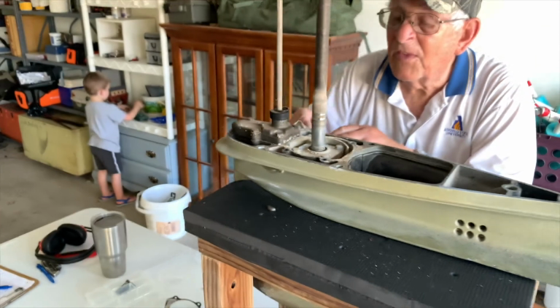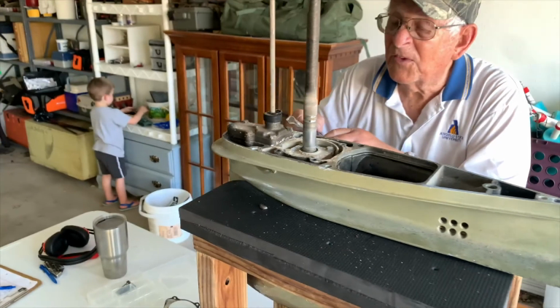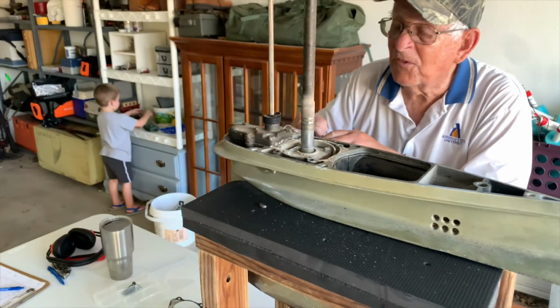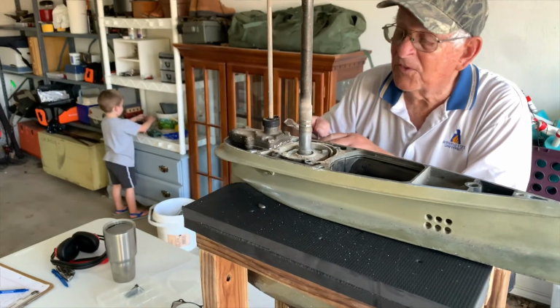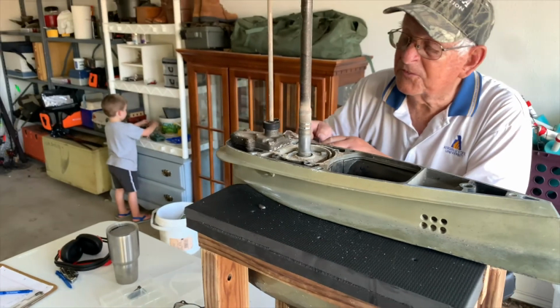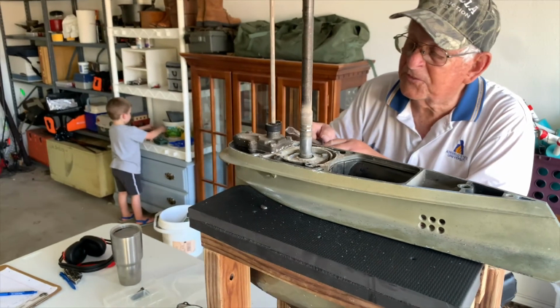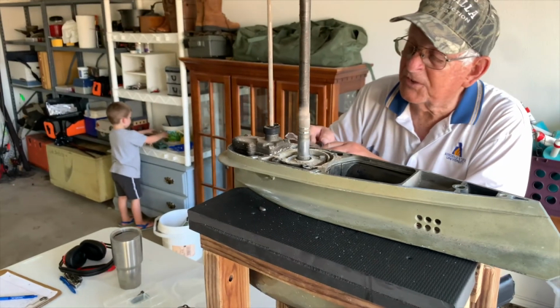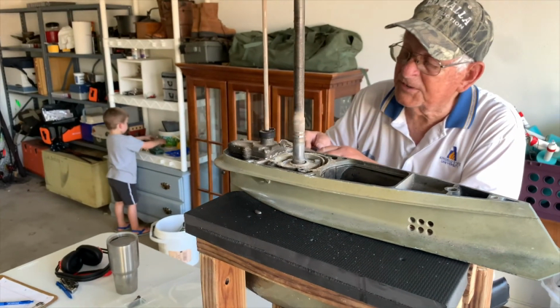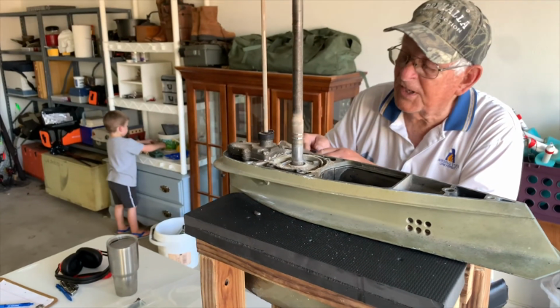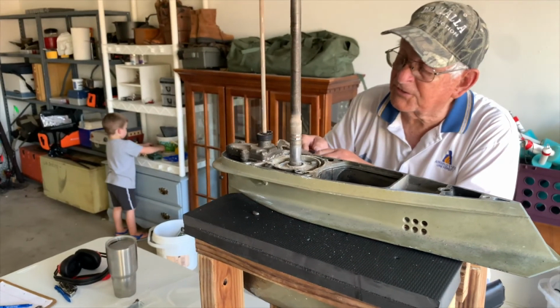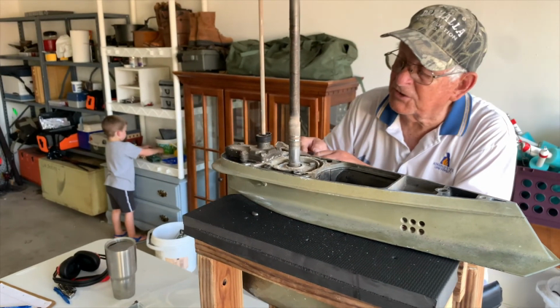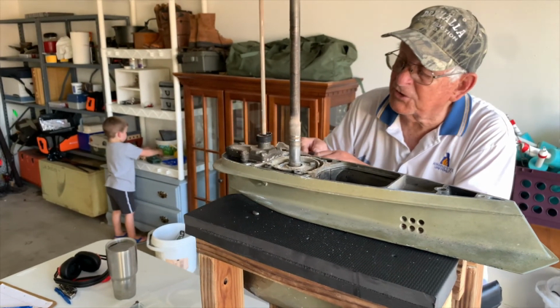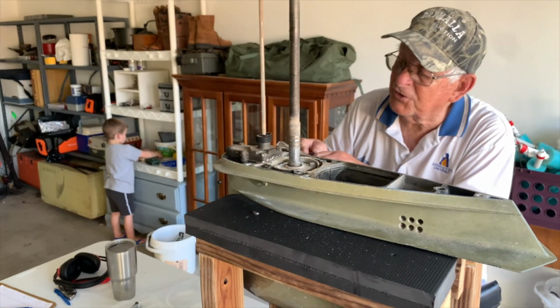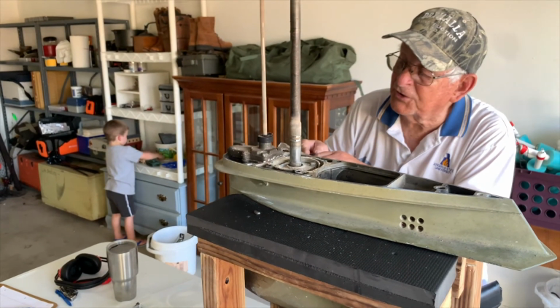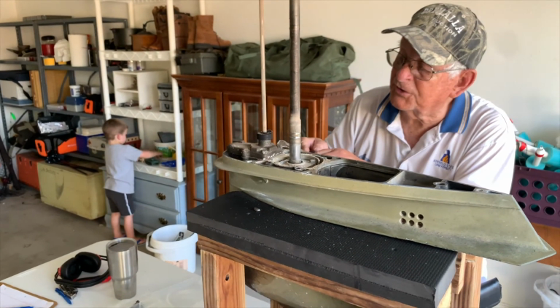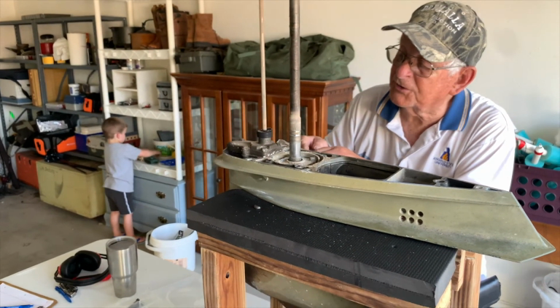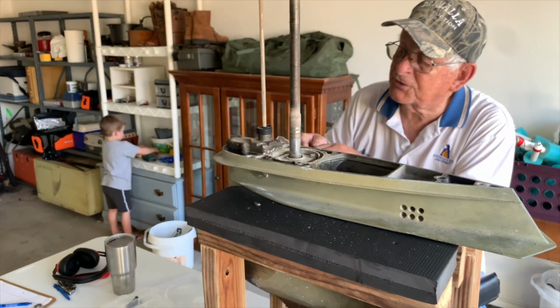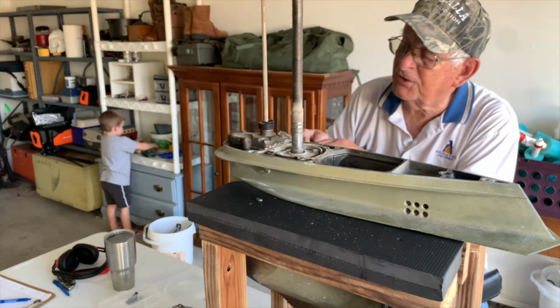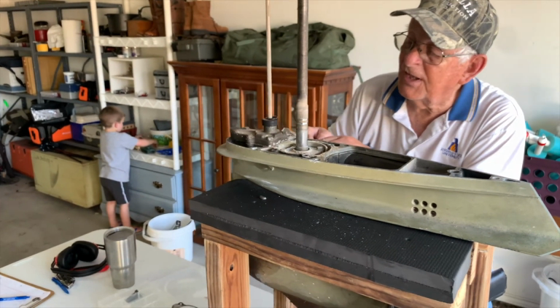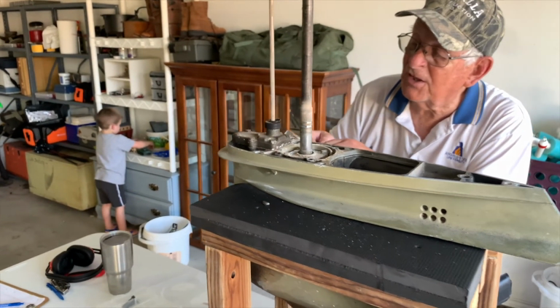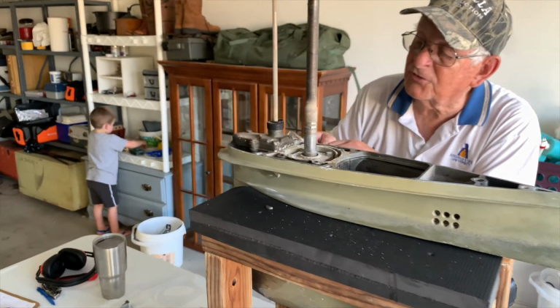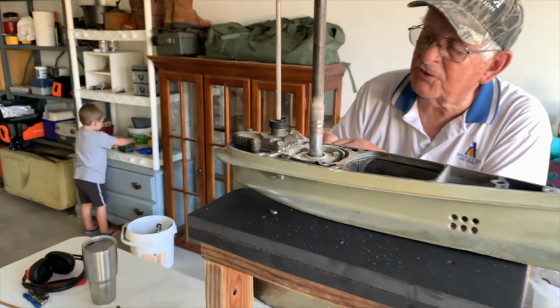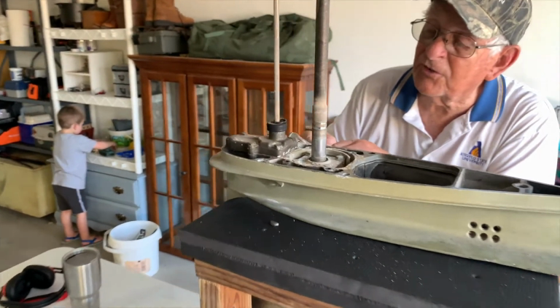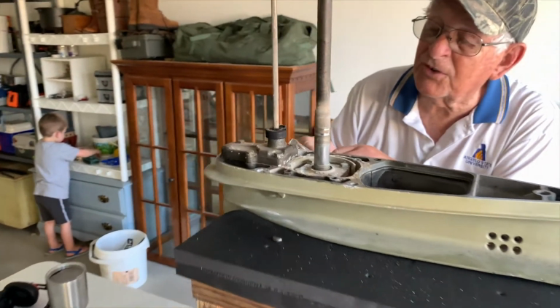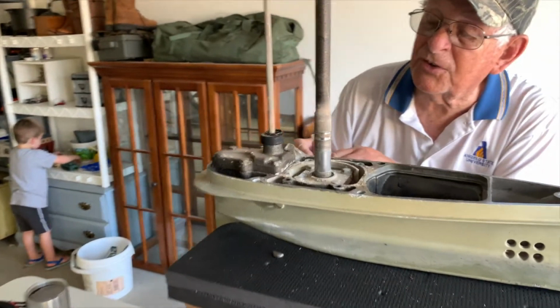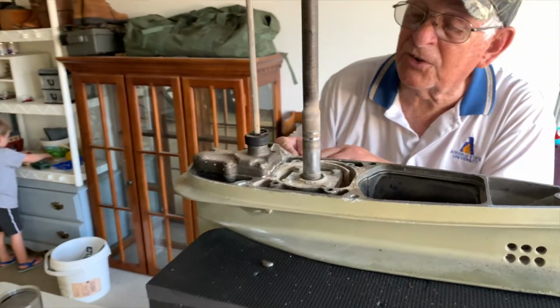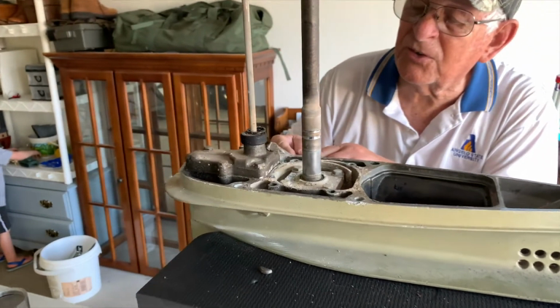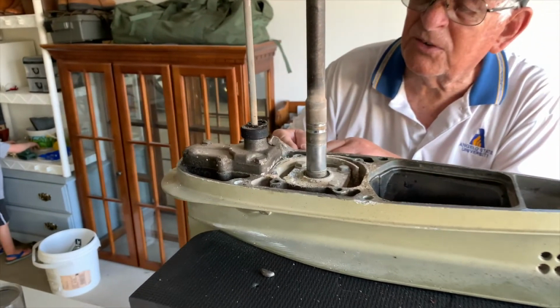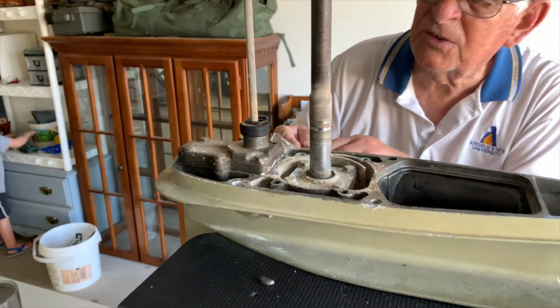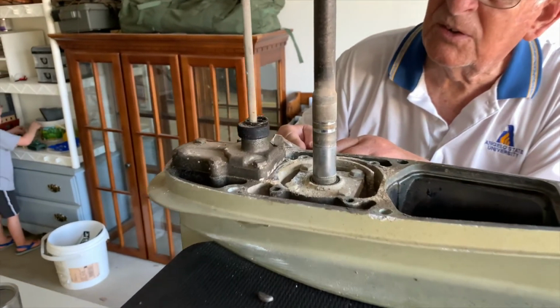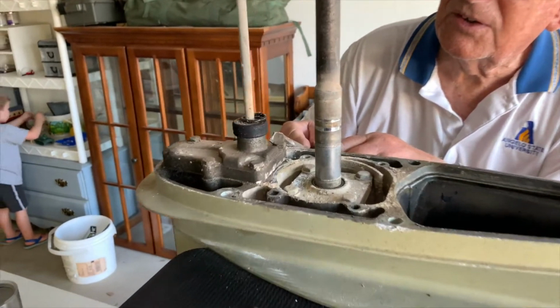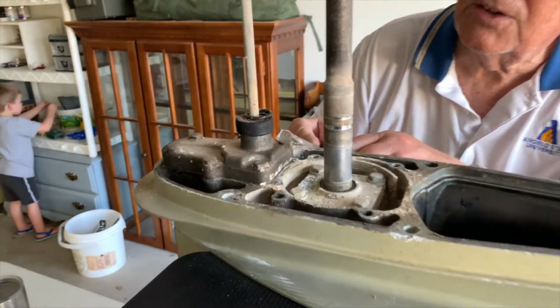Let's see if the gasket's underneath this housing somewhere out here.